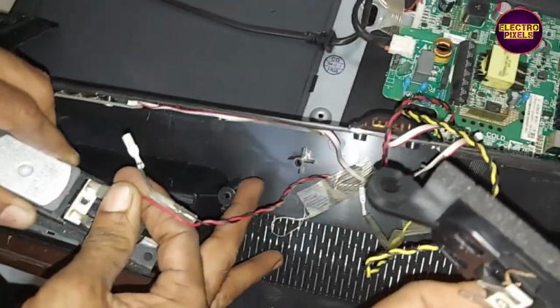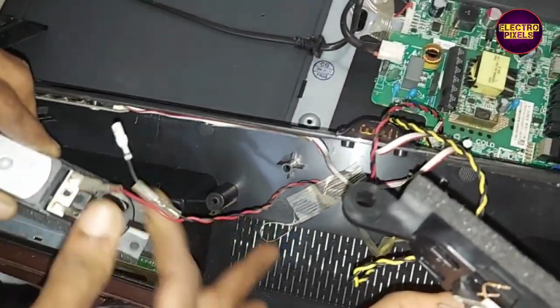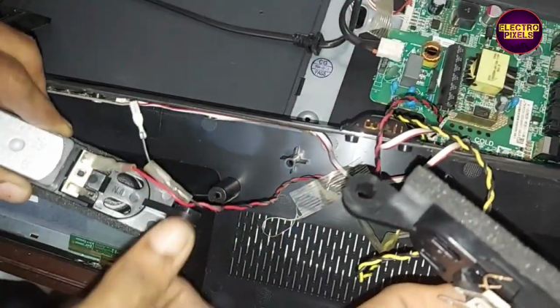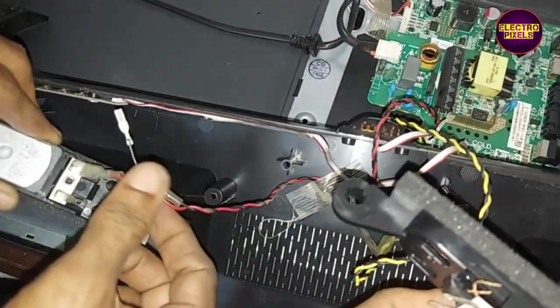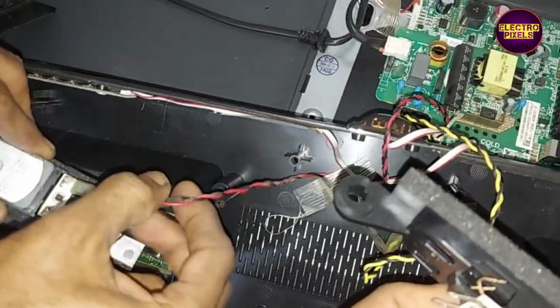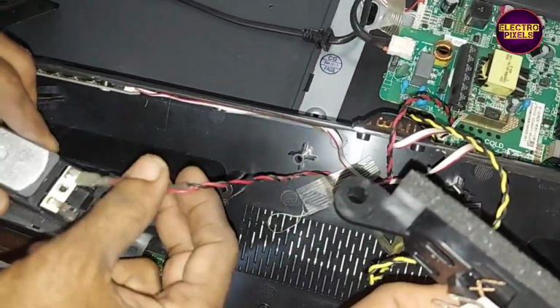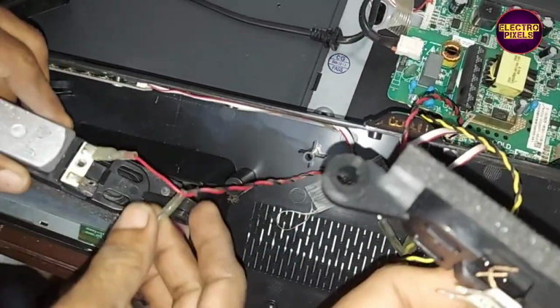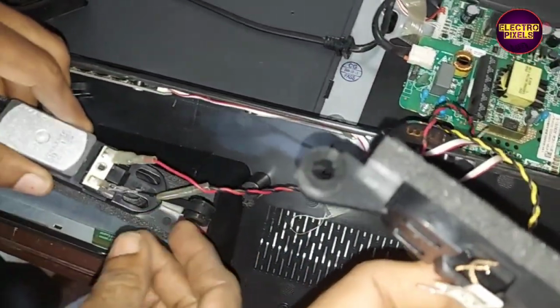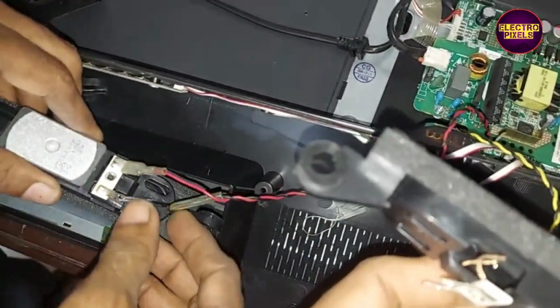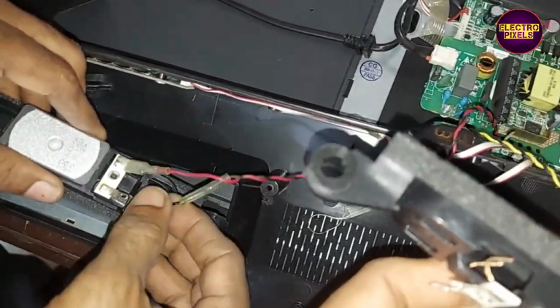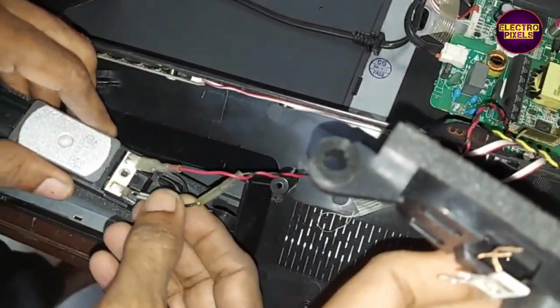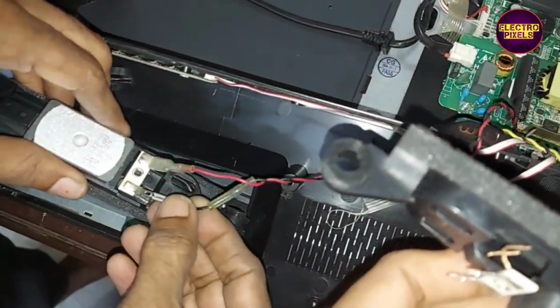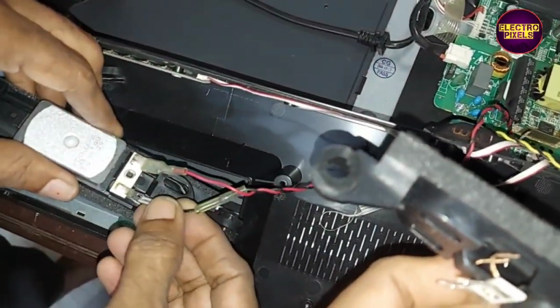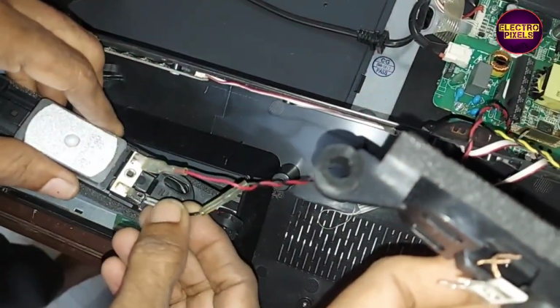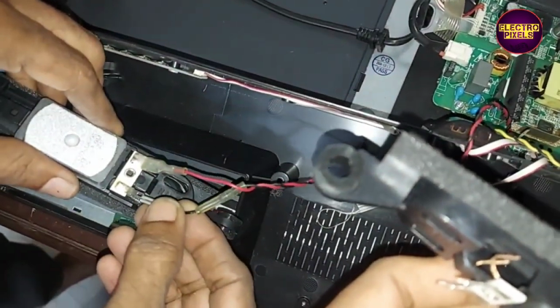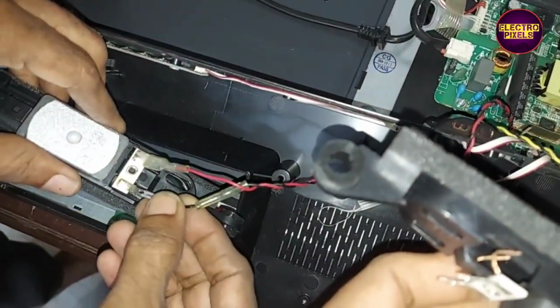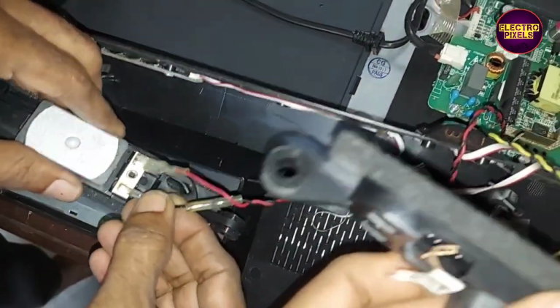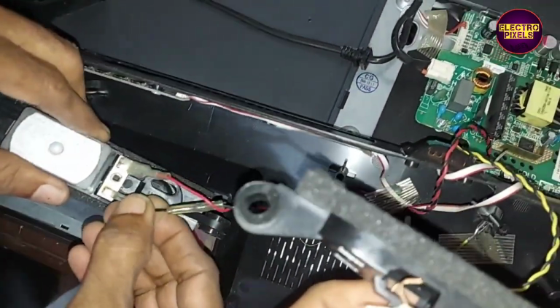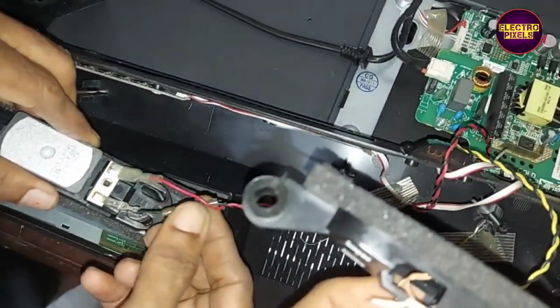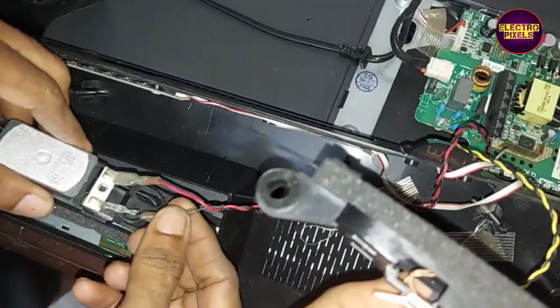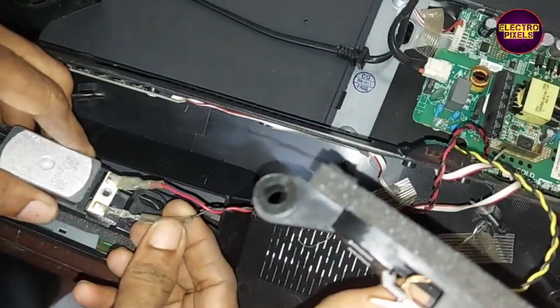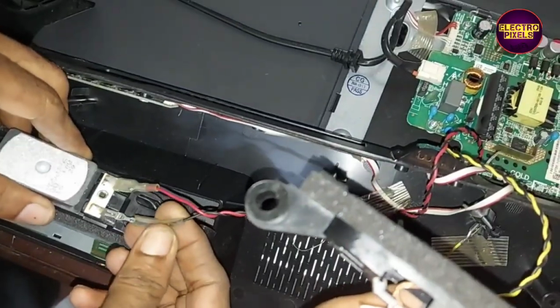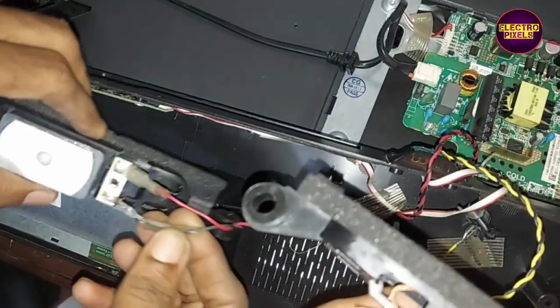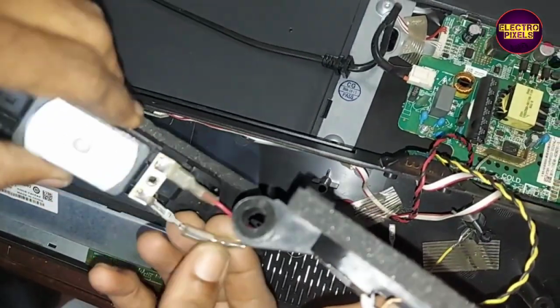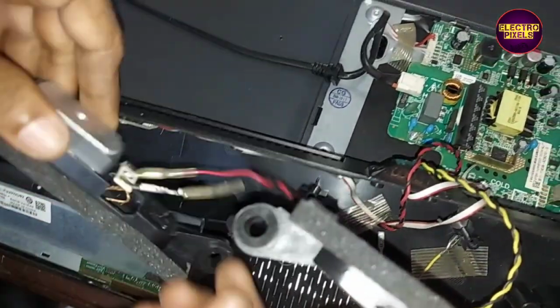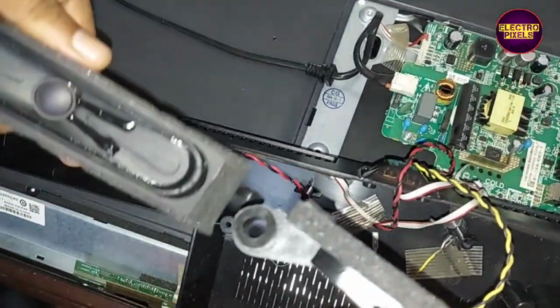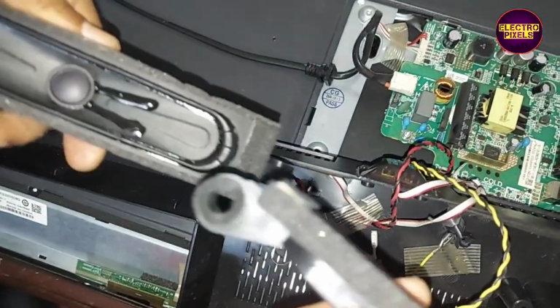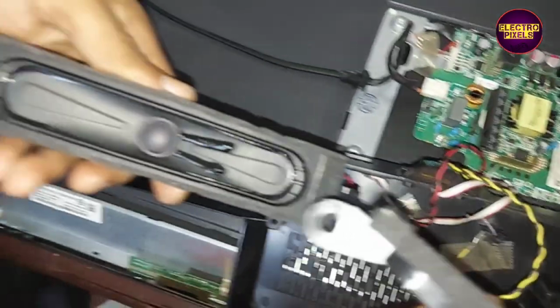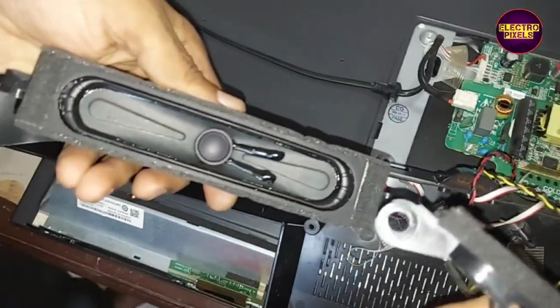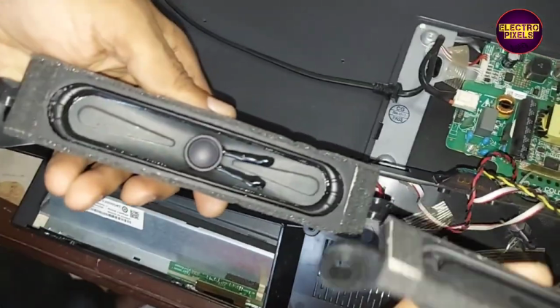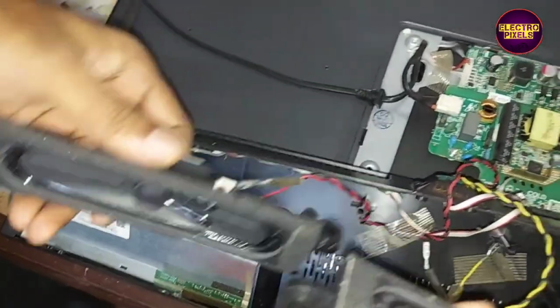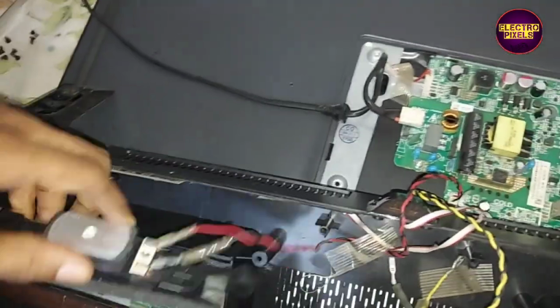These are the two new speakers of the same type. Now let's replace the old speakers with the new ones.